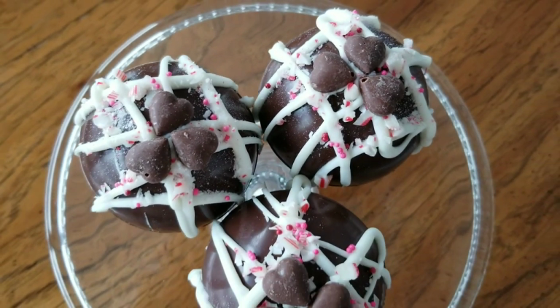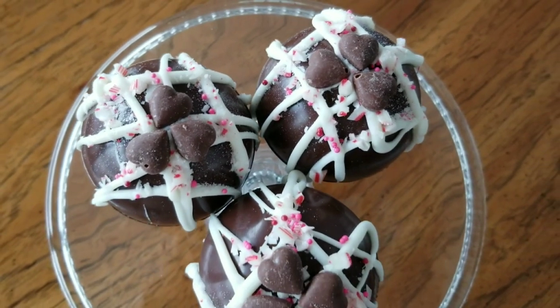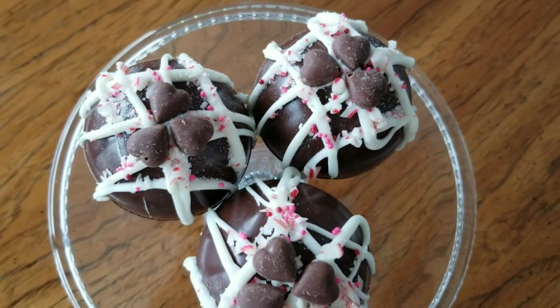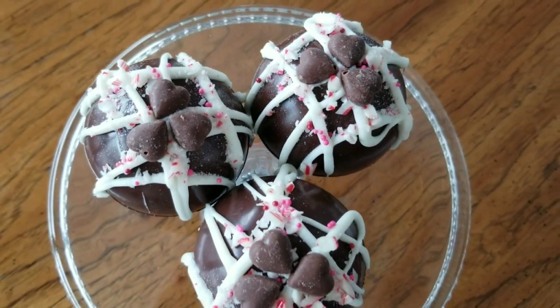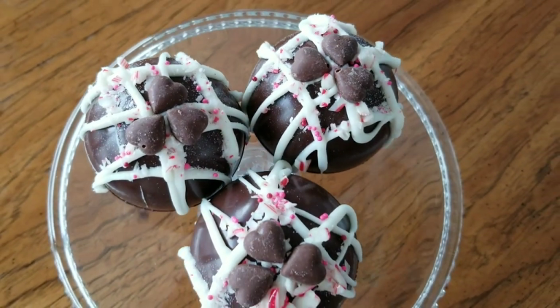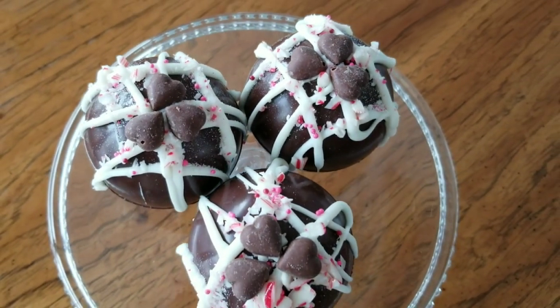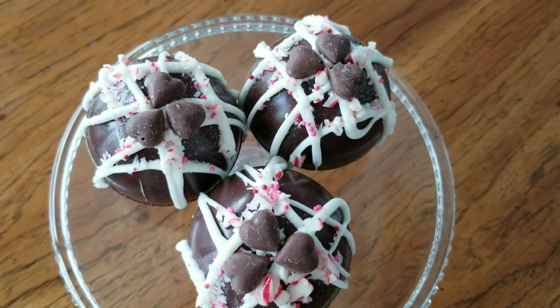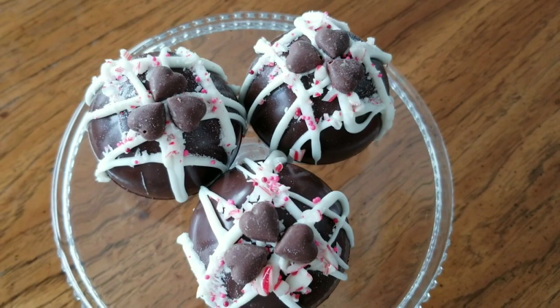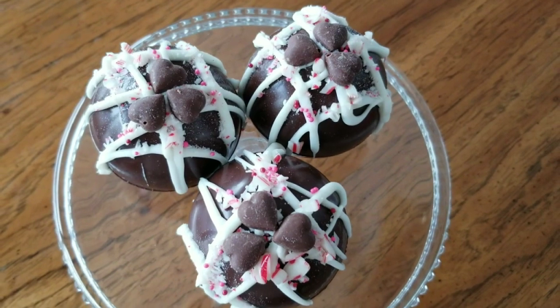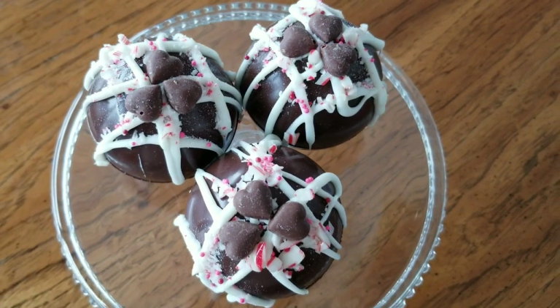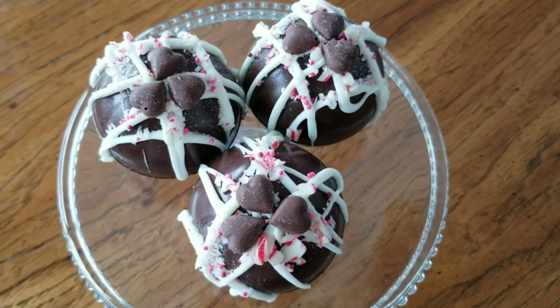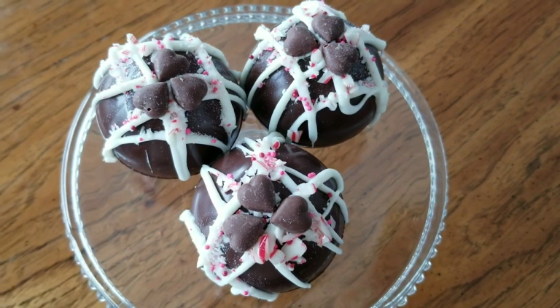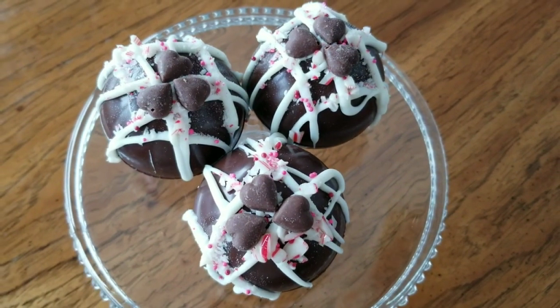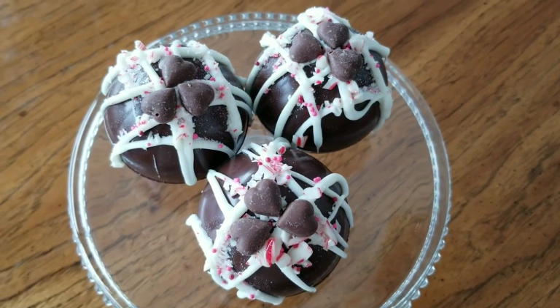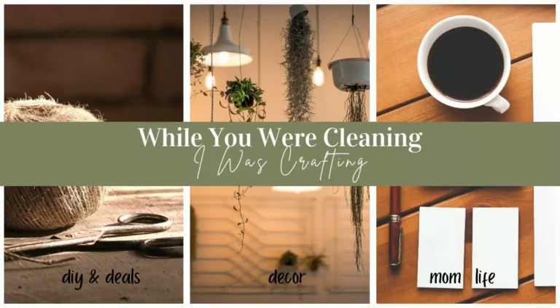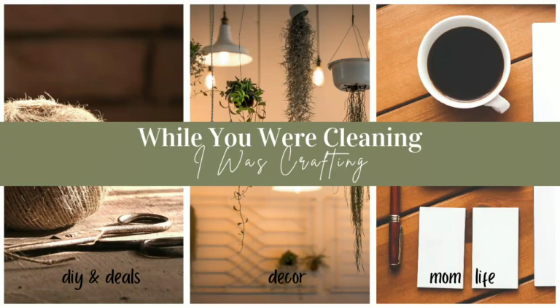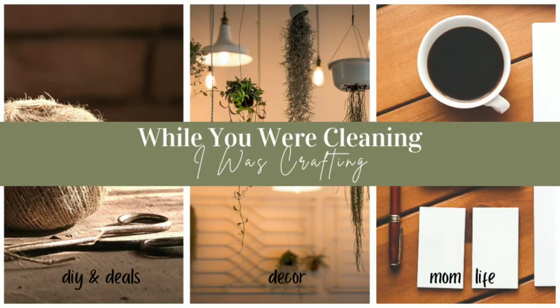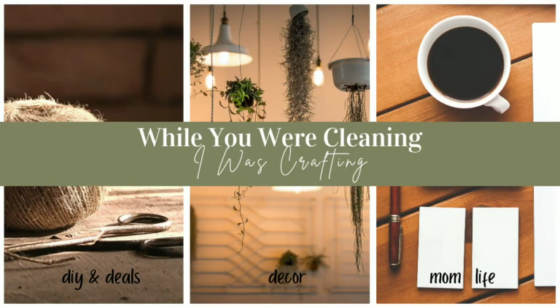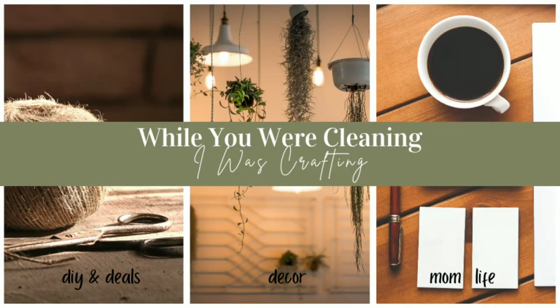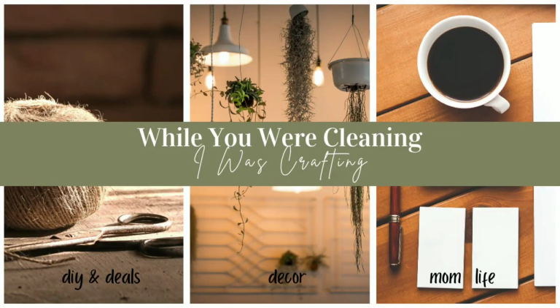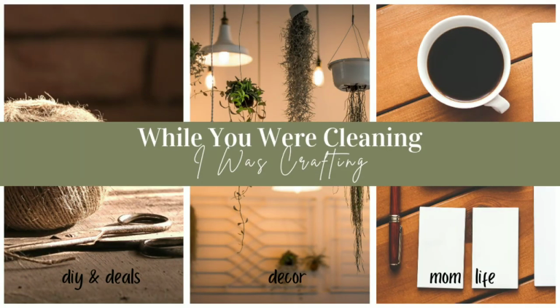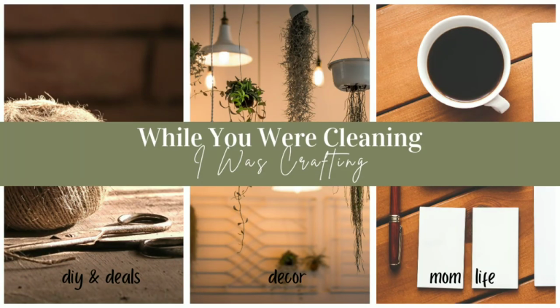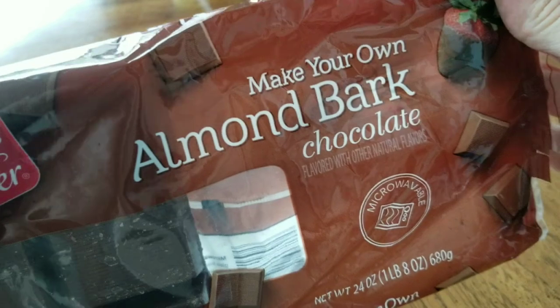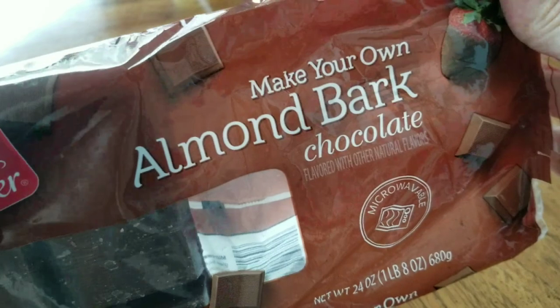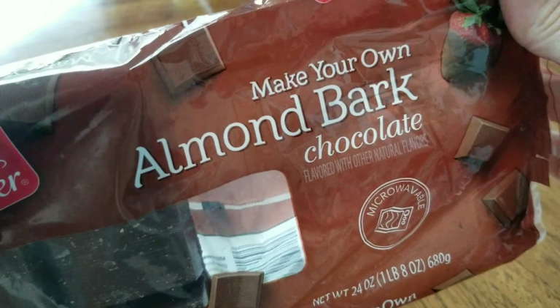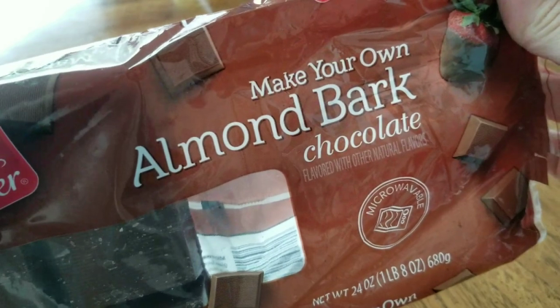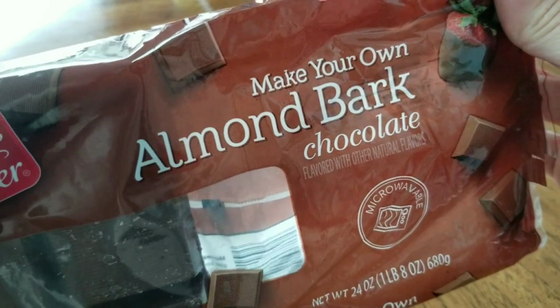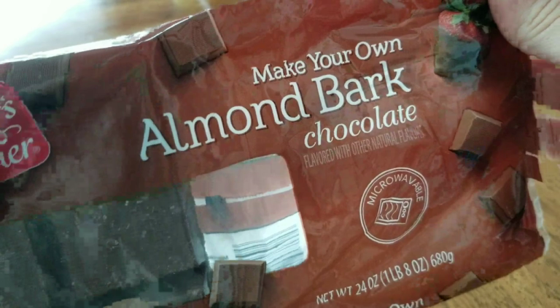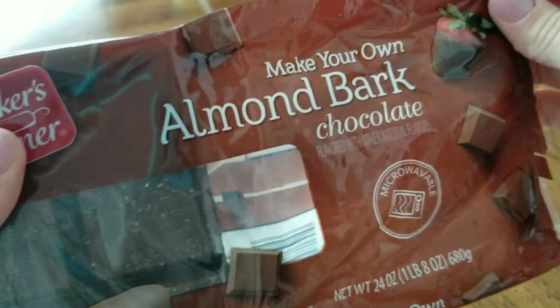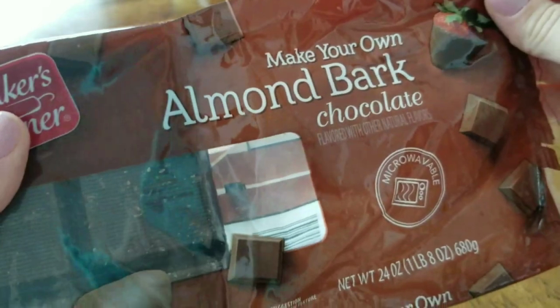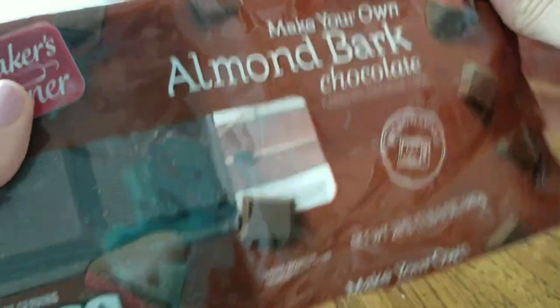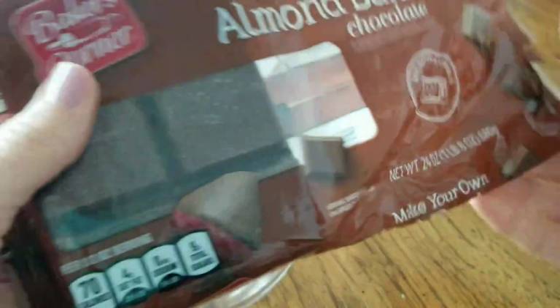If you enjoyed today's video, remember to hit that like button, comment down below, and subscribe to my channel. To make hot chocolate bombs,